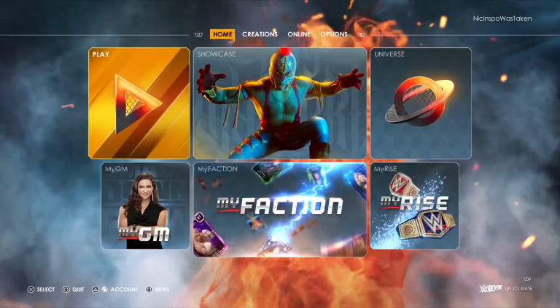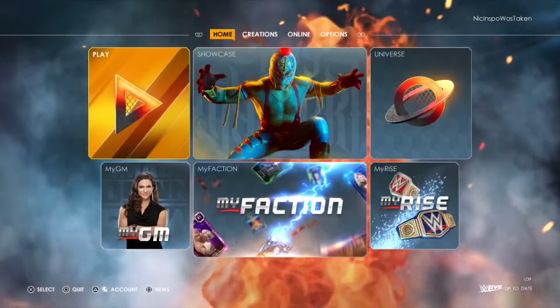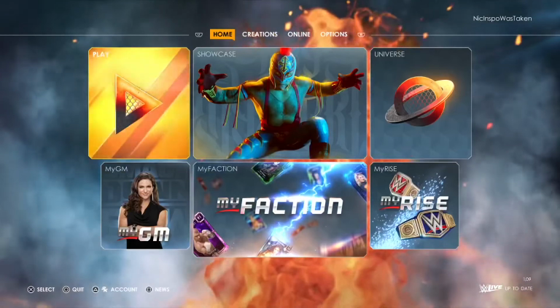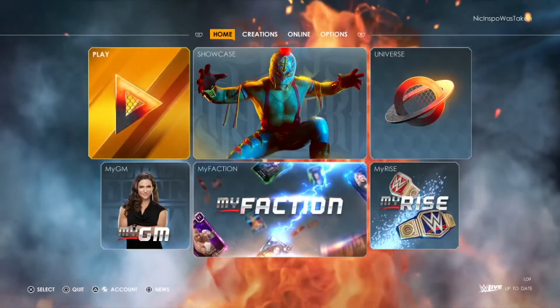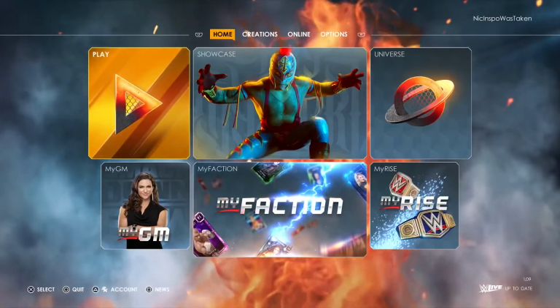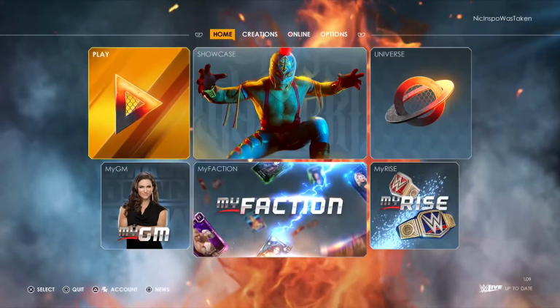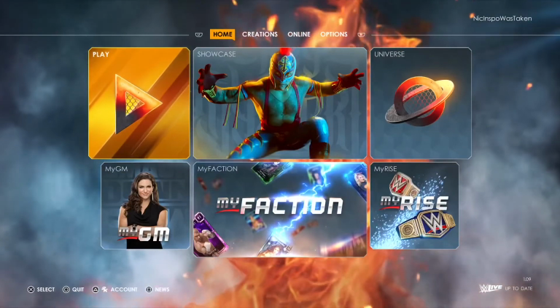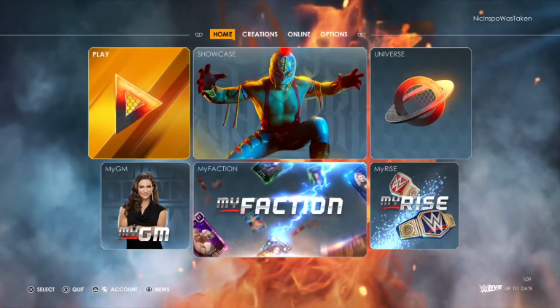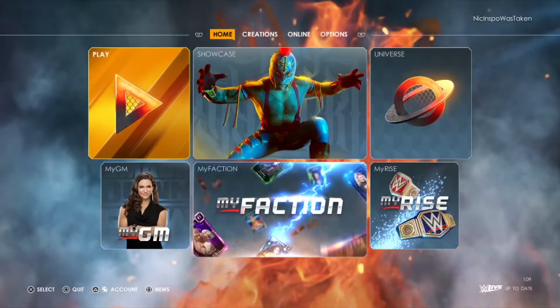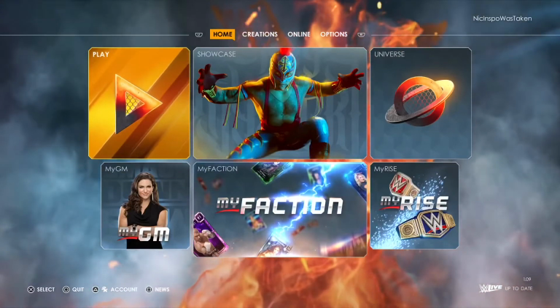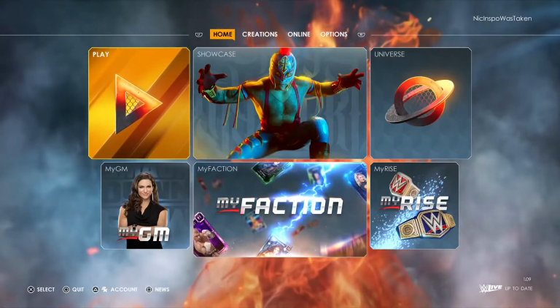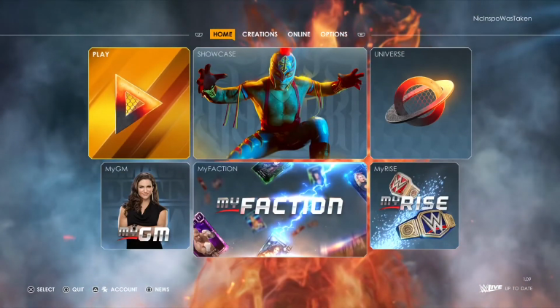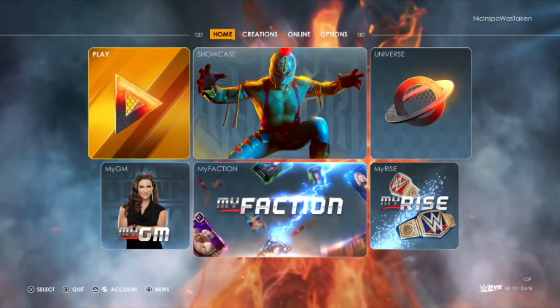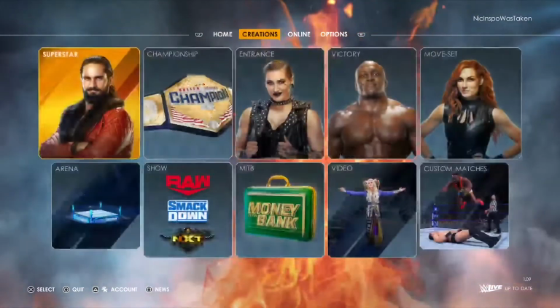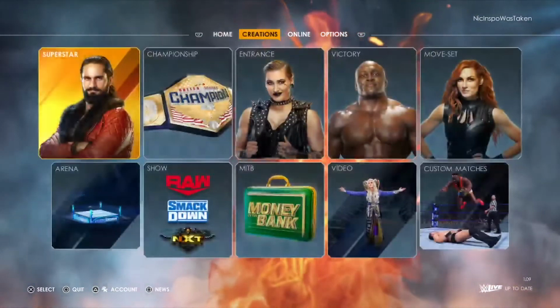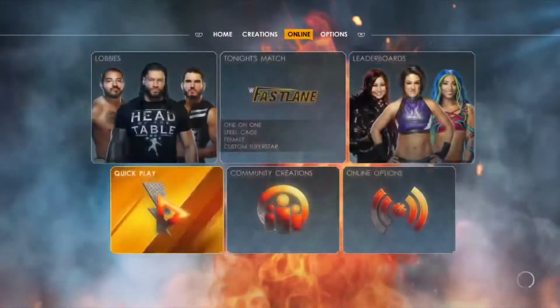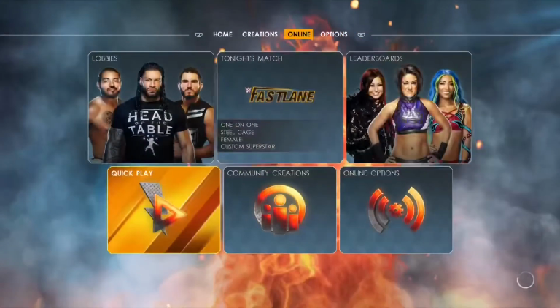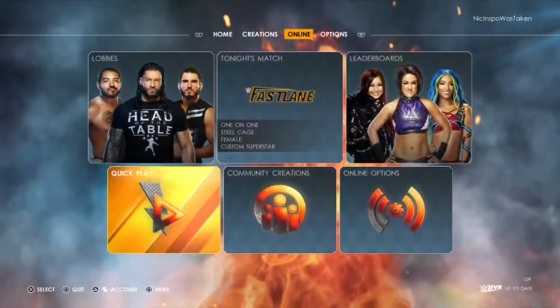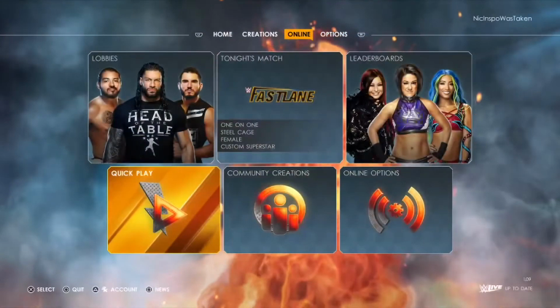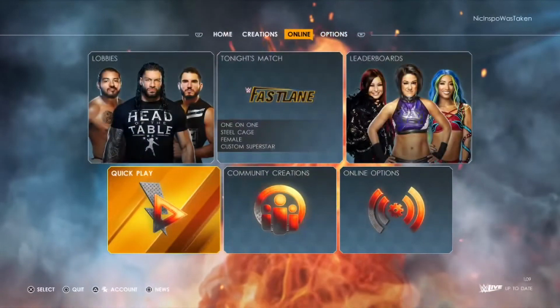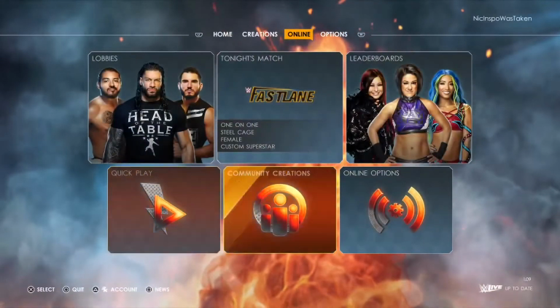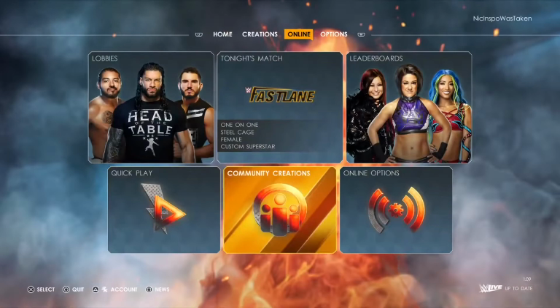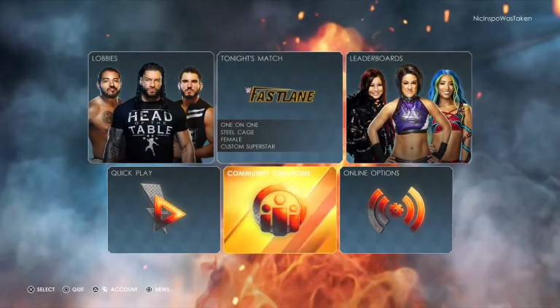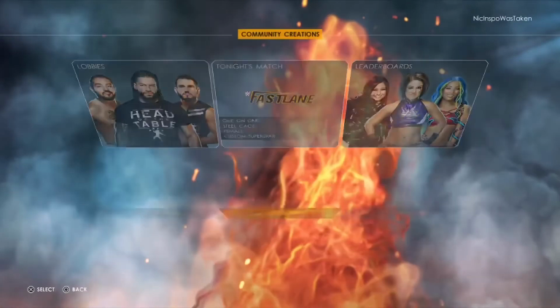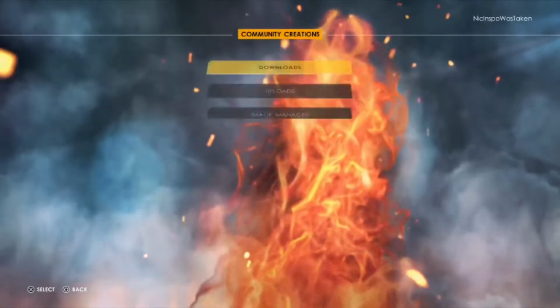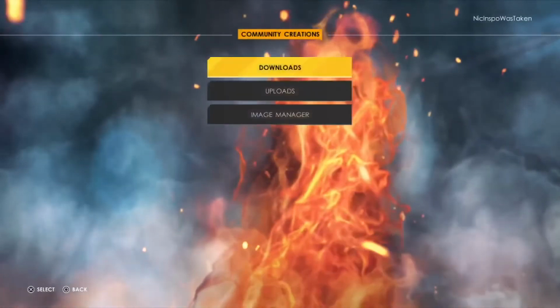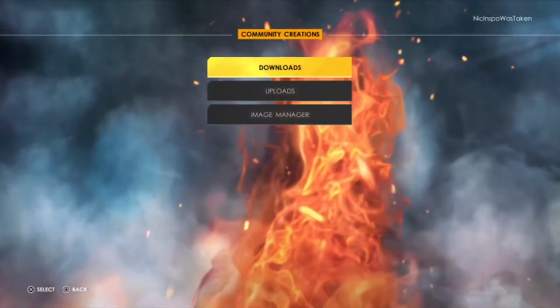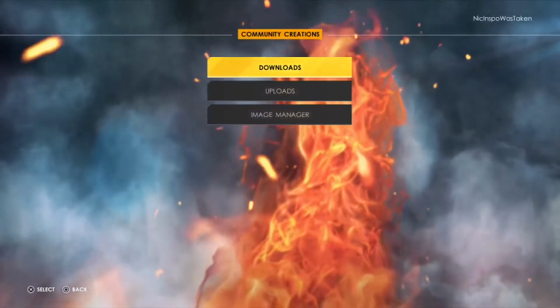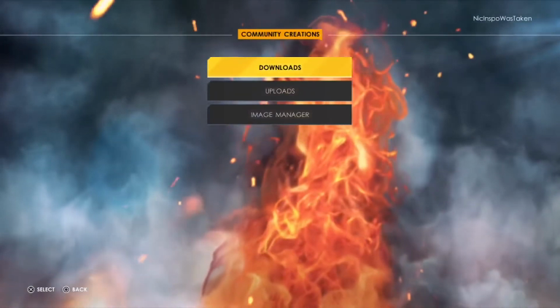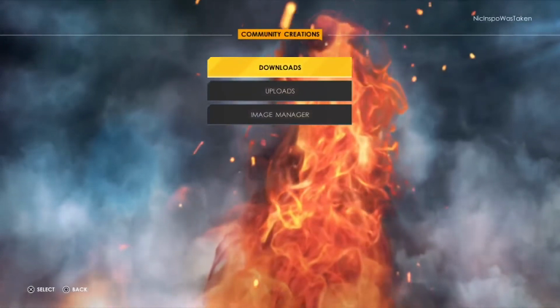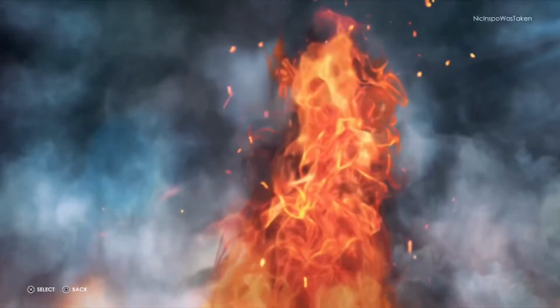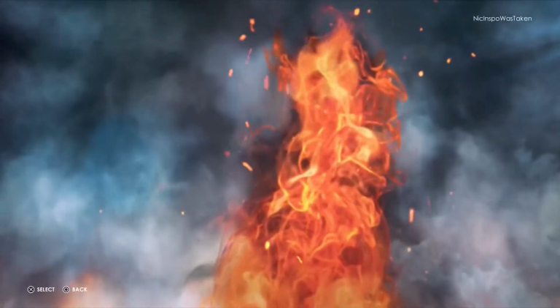This is how you get Bron Breakker in WWE 2K22. You're going to want to scroll over to online, go to community creations, and then hit downloads.